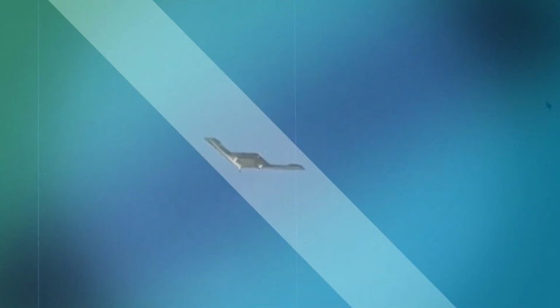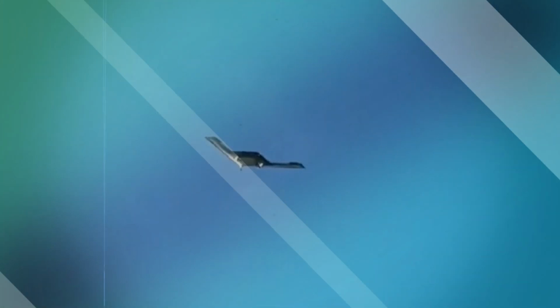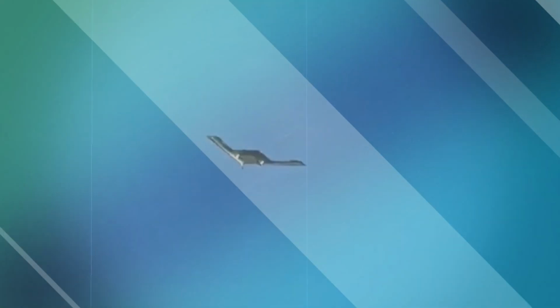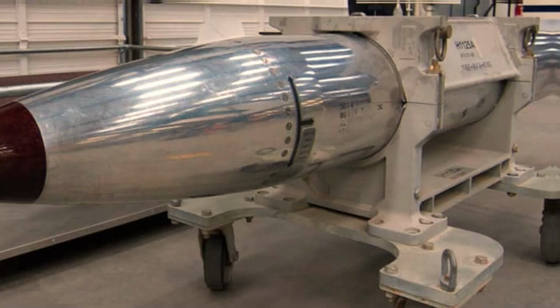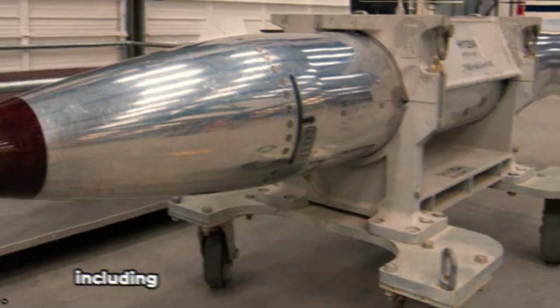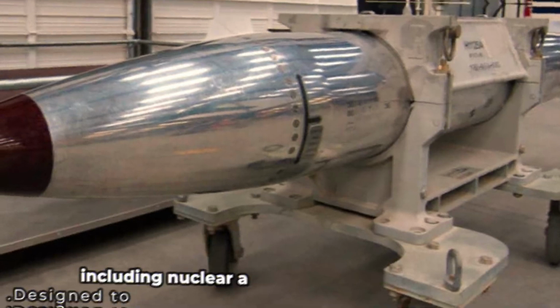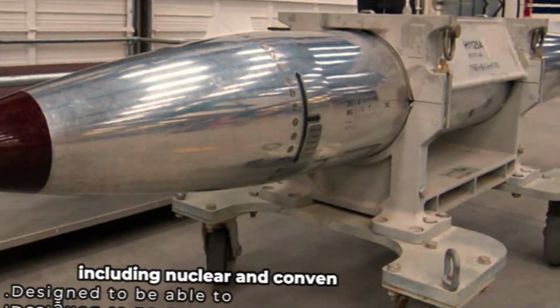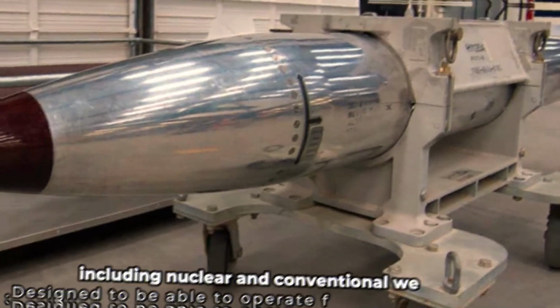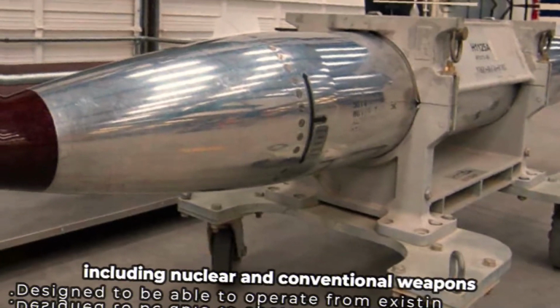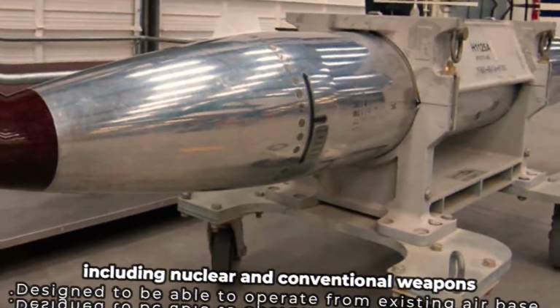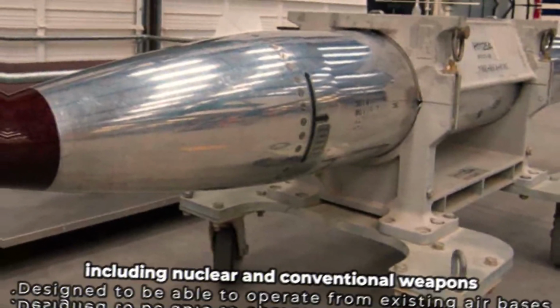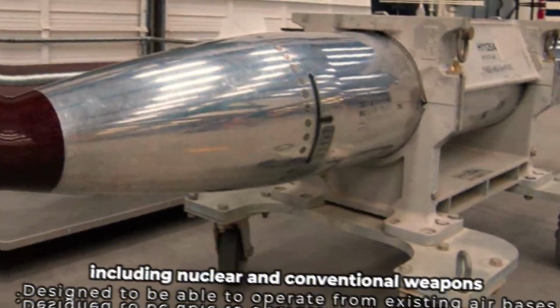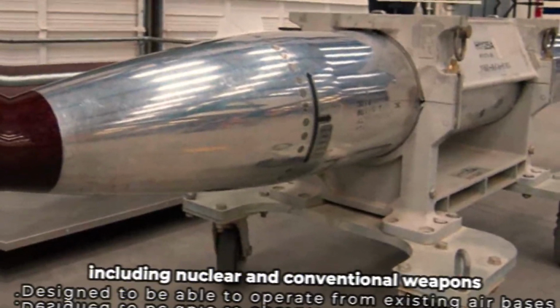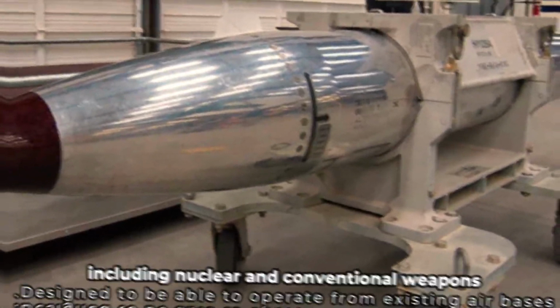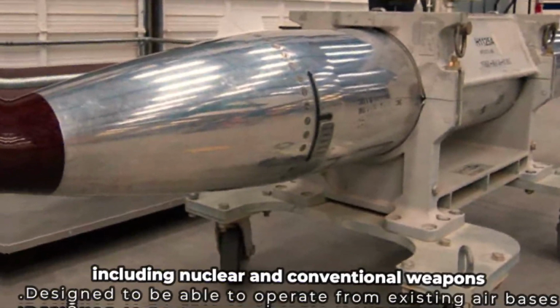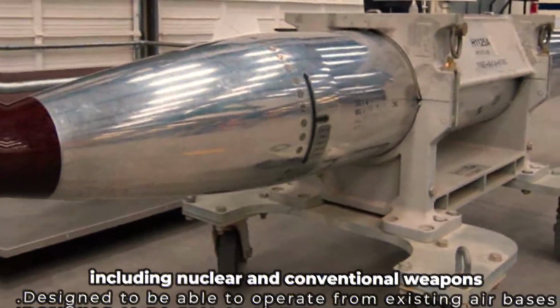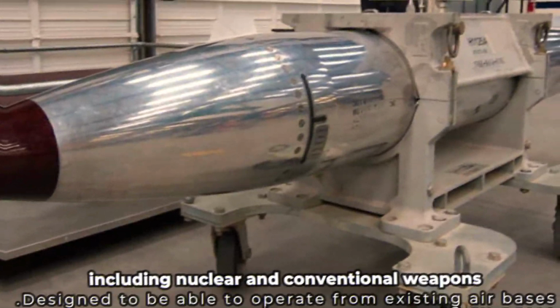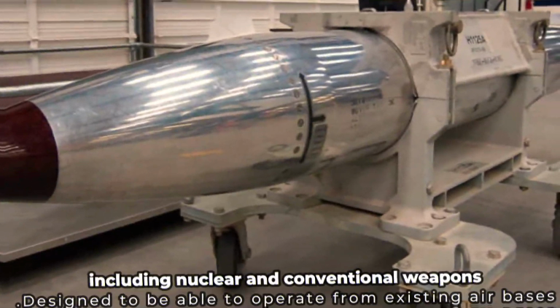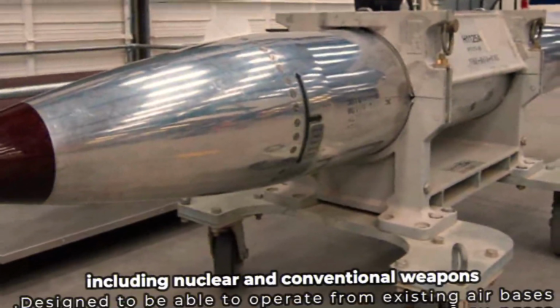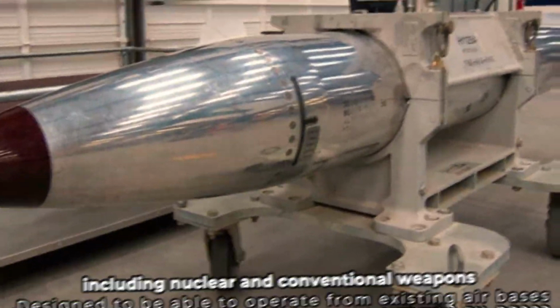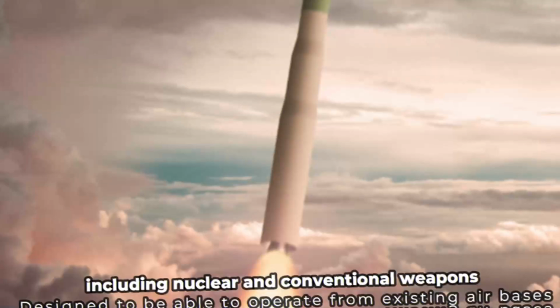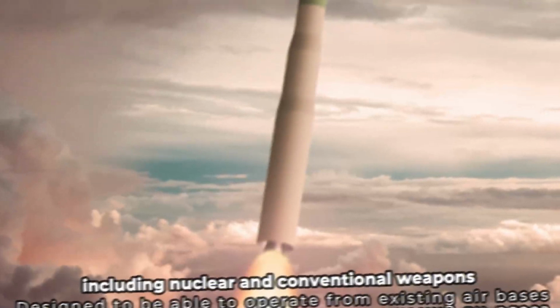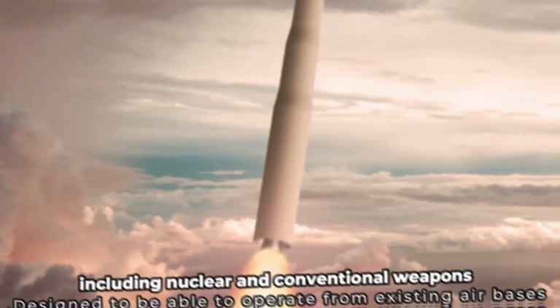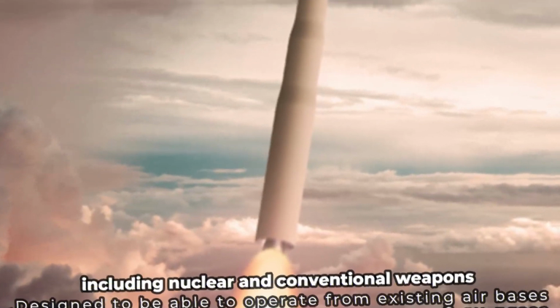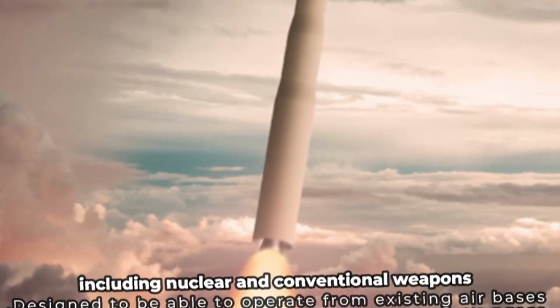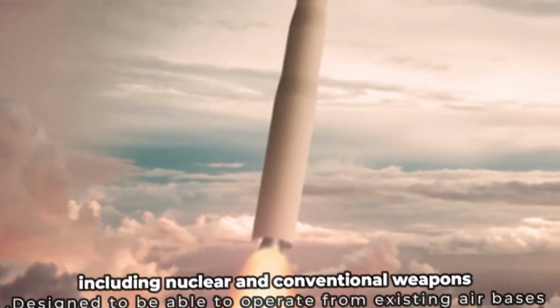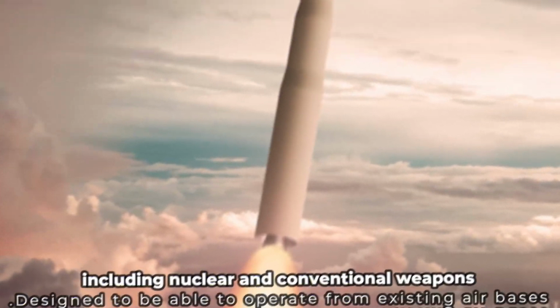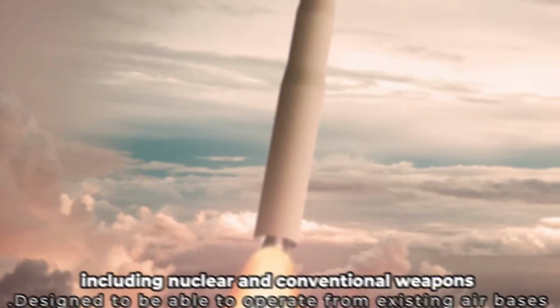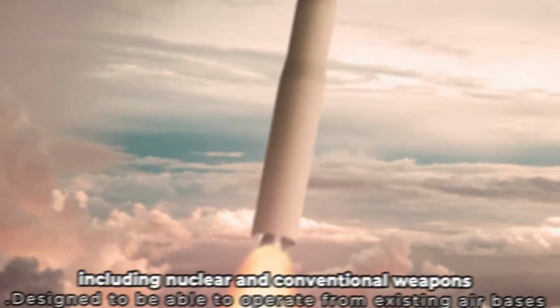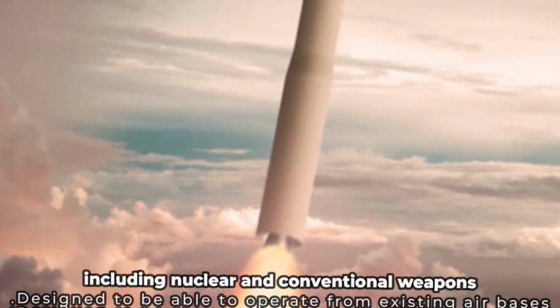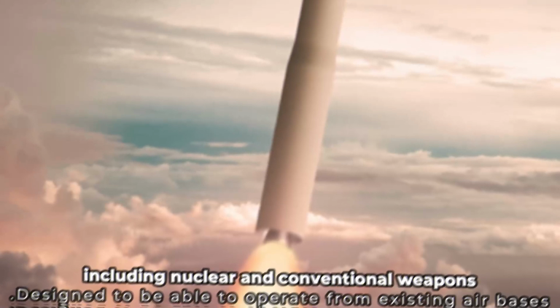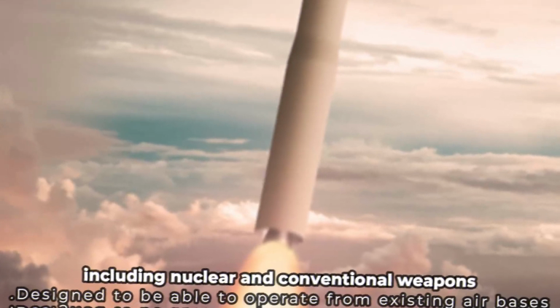The B-21 Raider can carry a variety of weapons, including nuclear and conventional weapons, and is designed to operate from existing air bases.